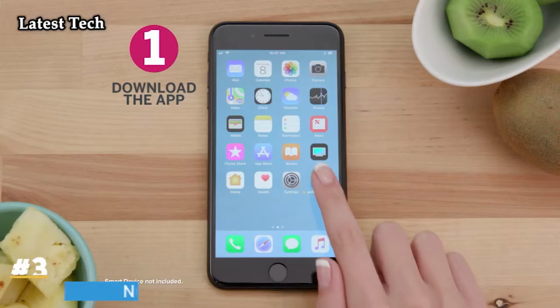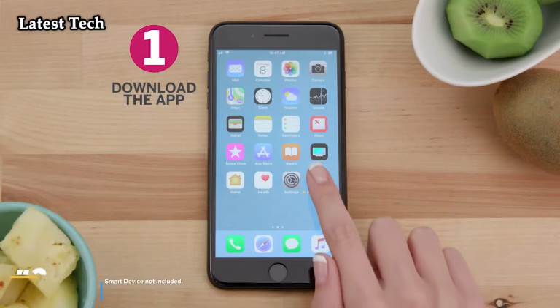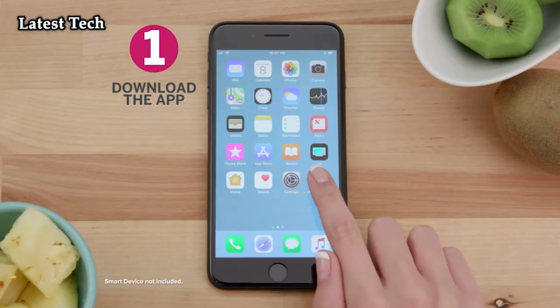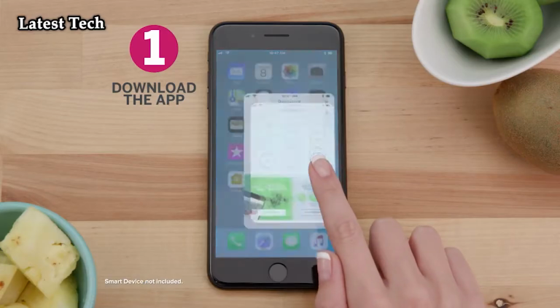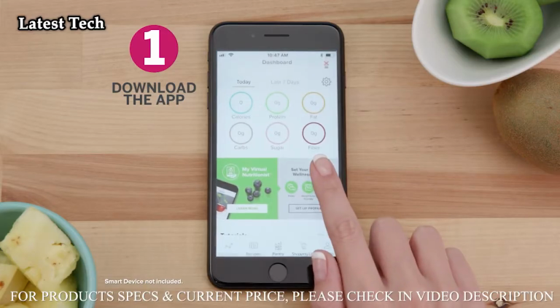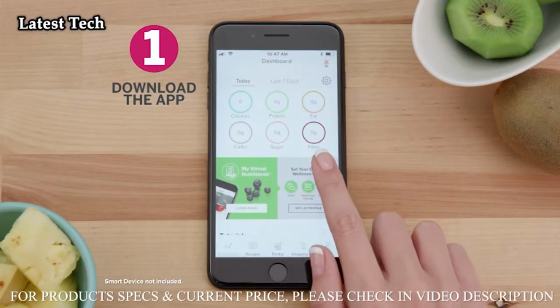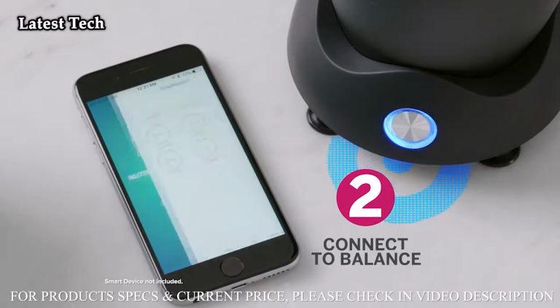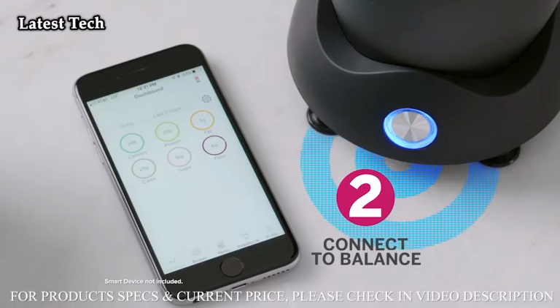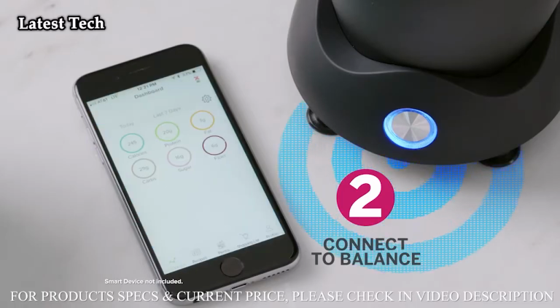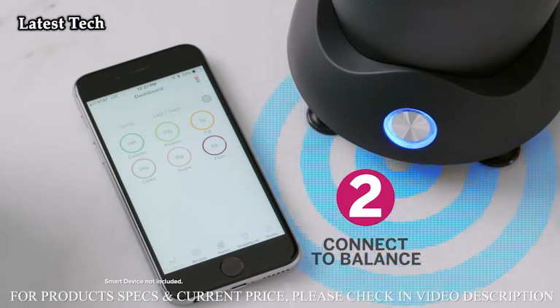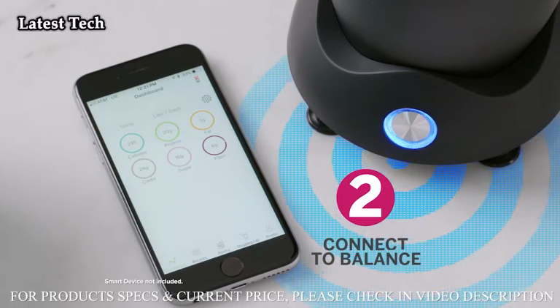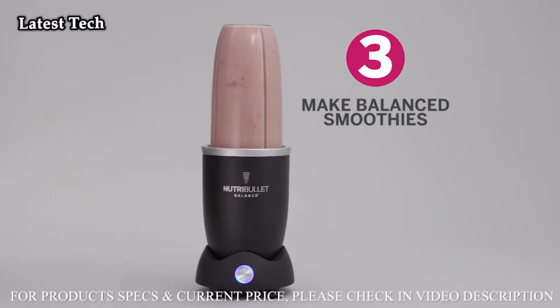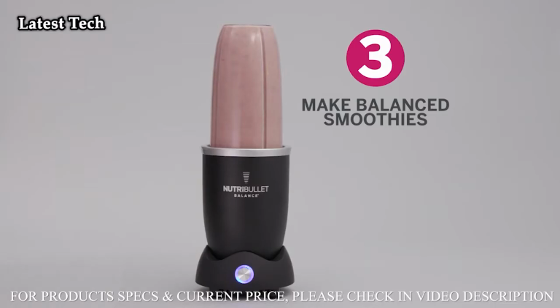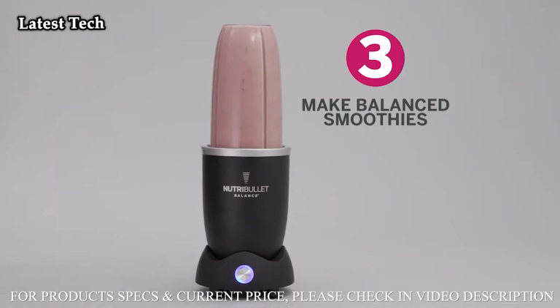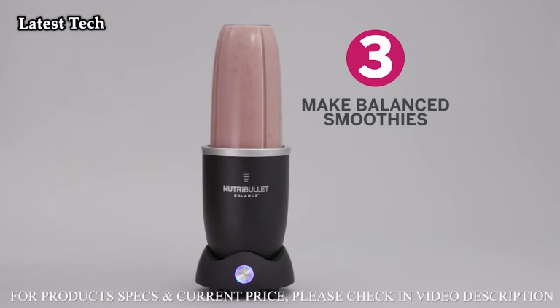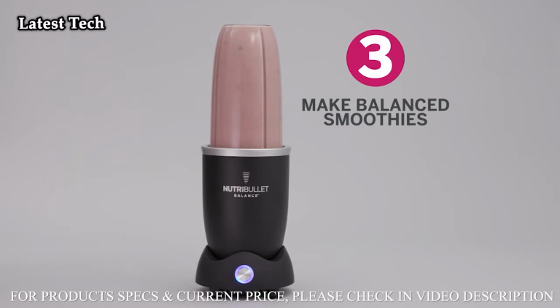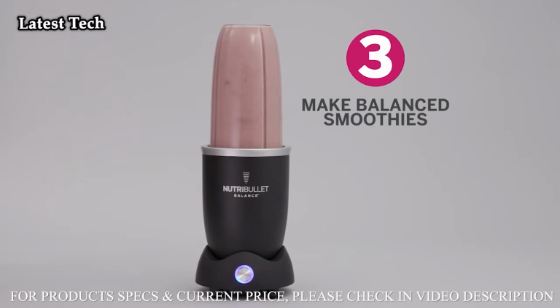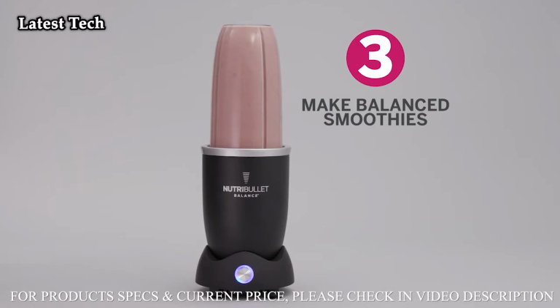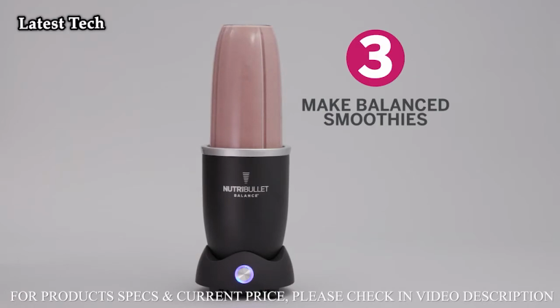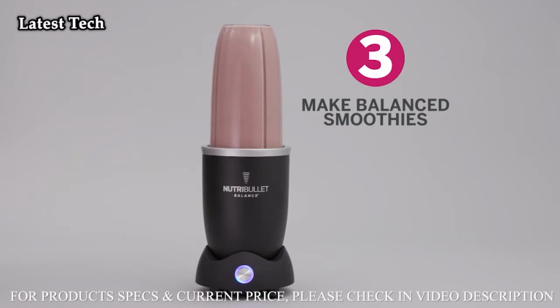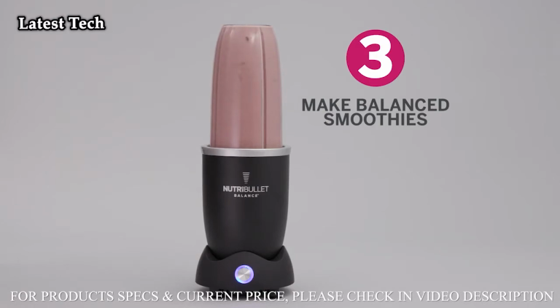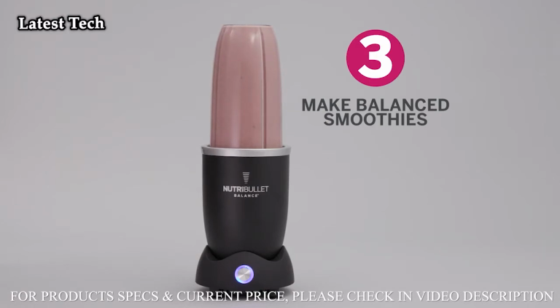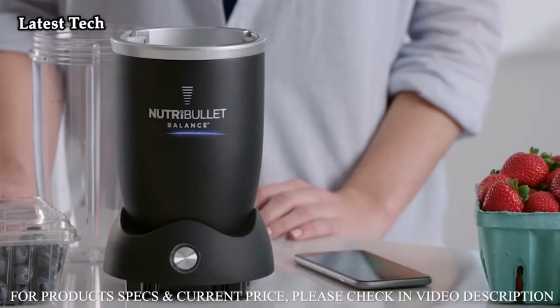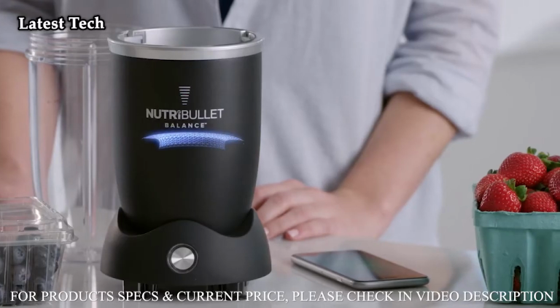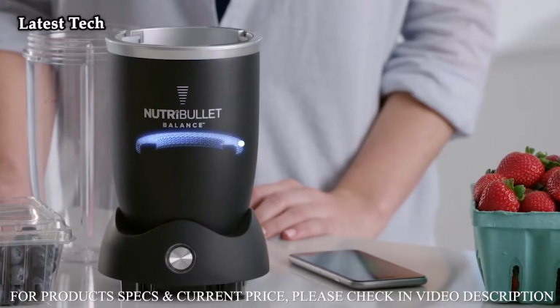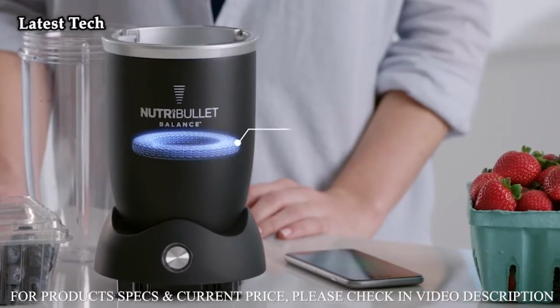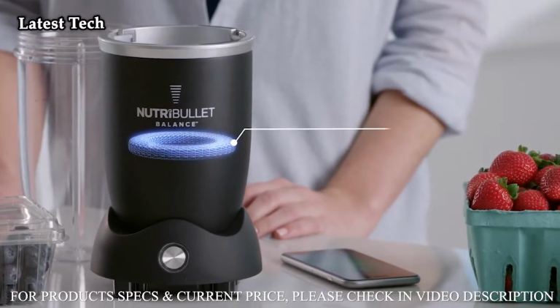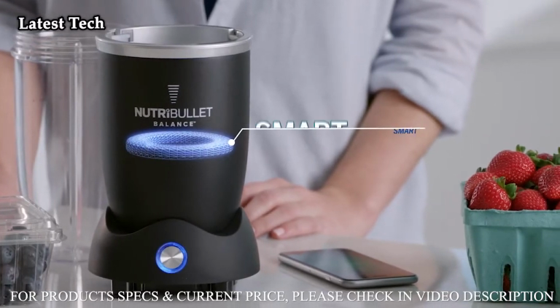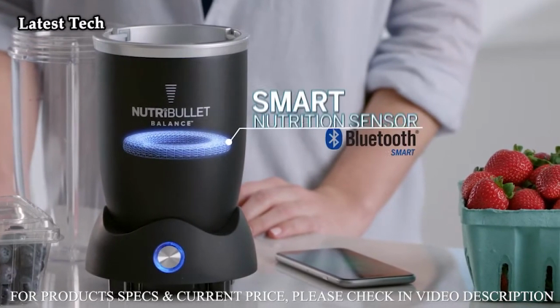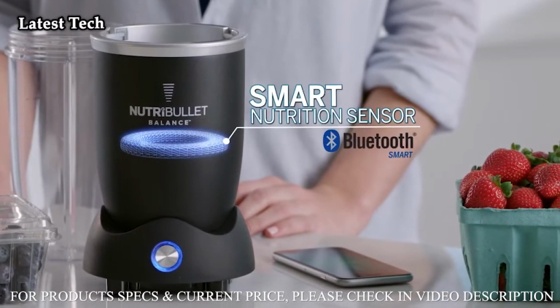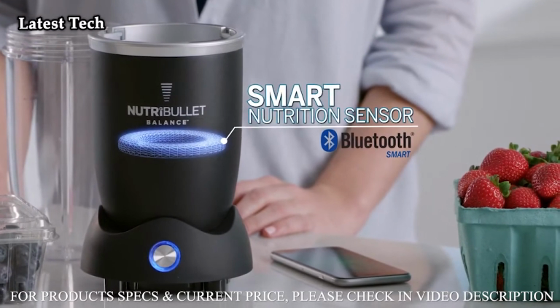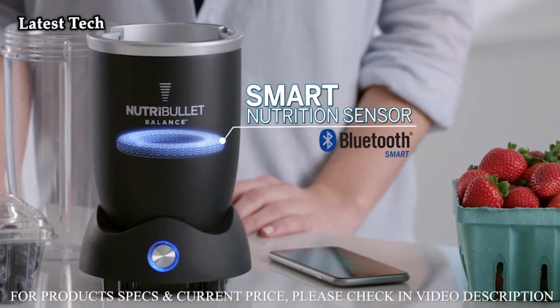Download the app, connect to the balance, and start making balanced smoothies. The secret is the built-in smart nutrition sensor.